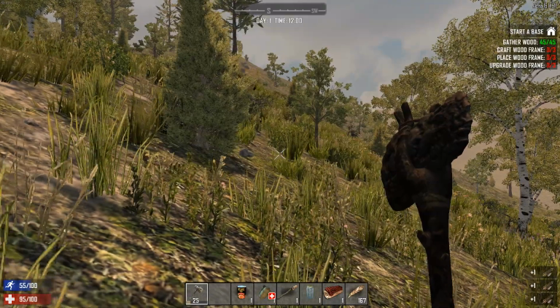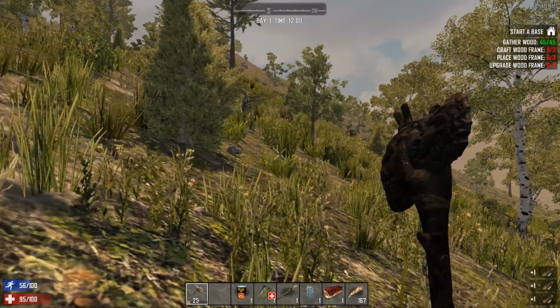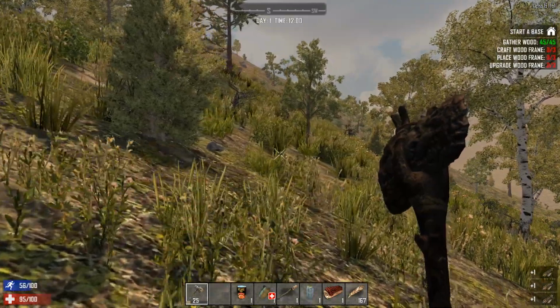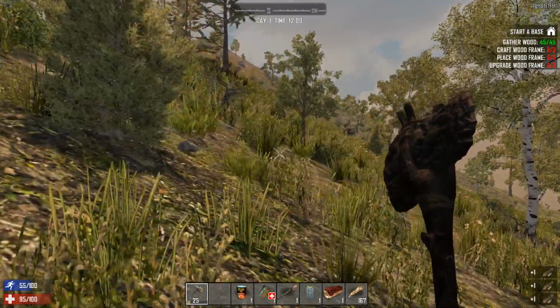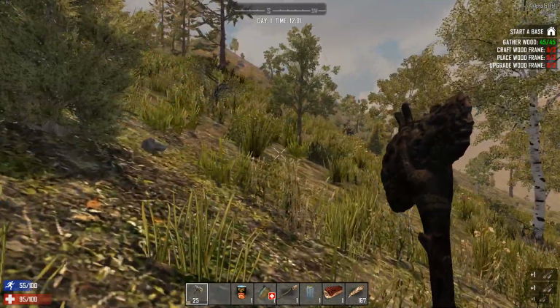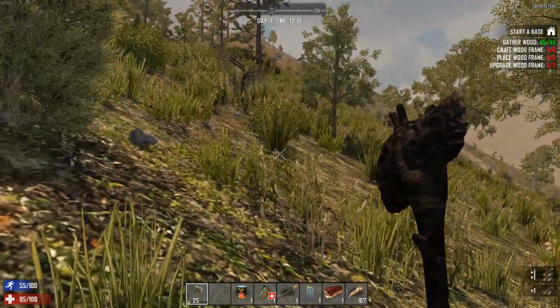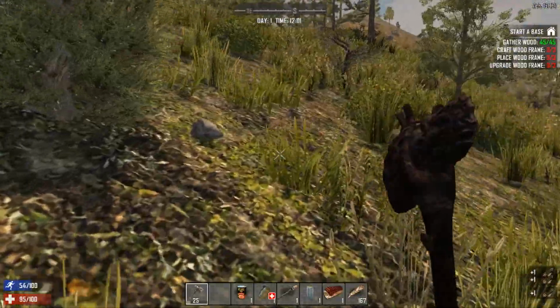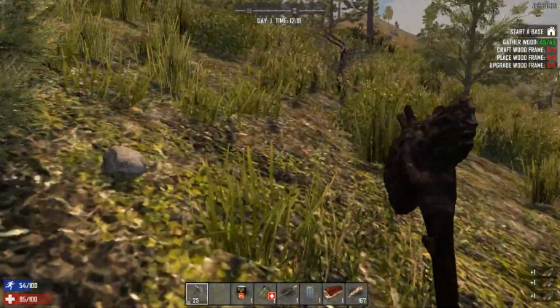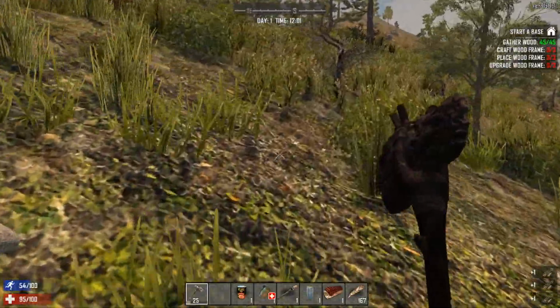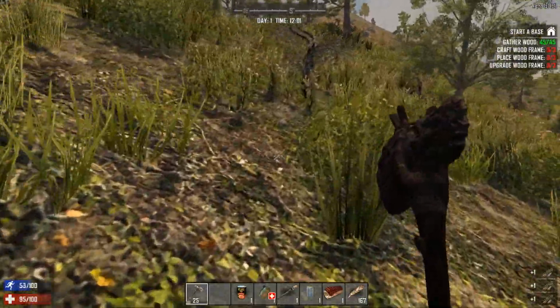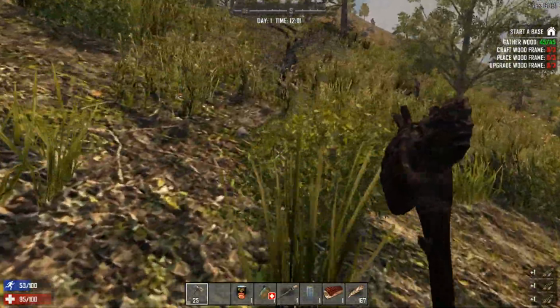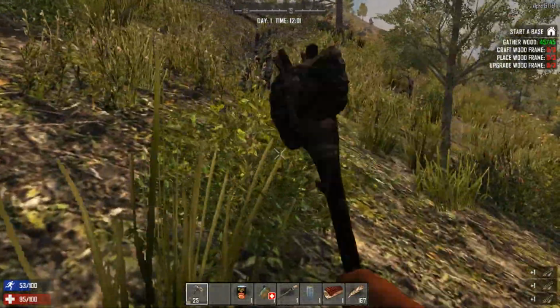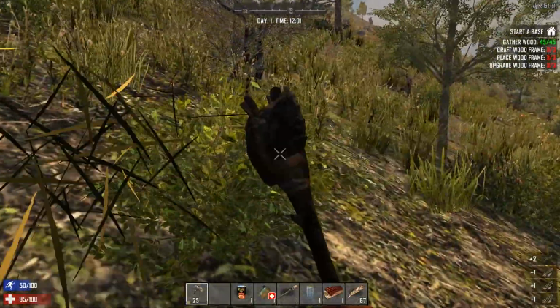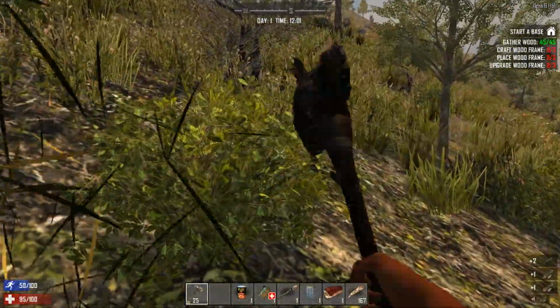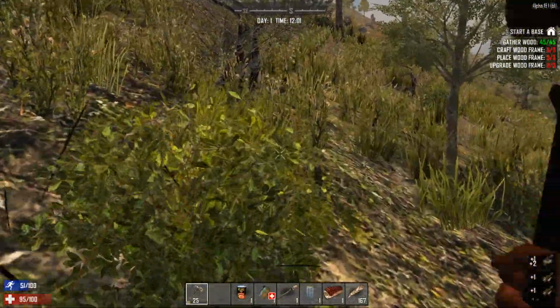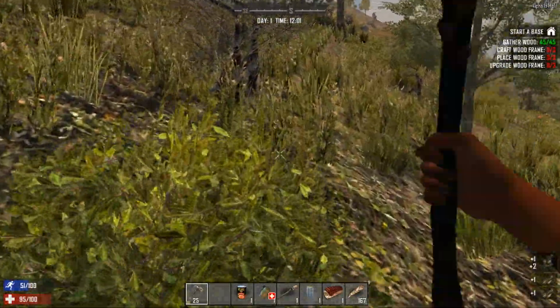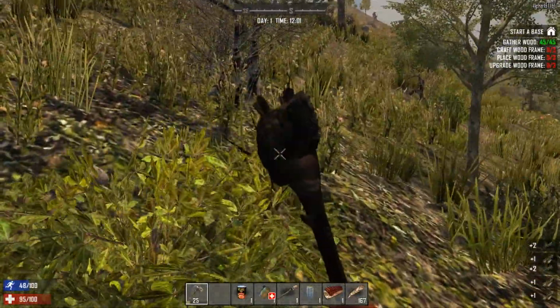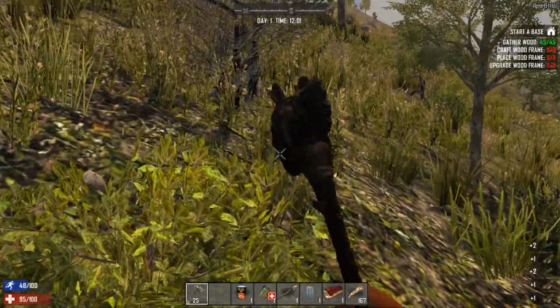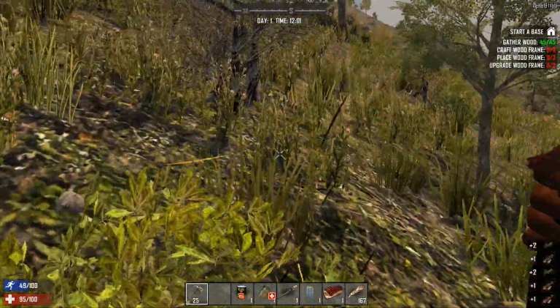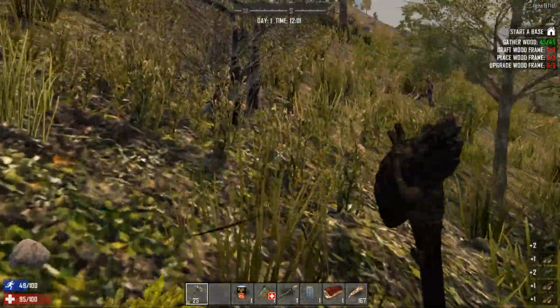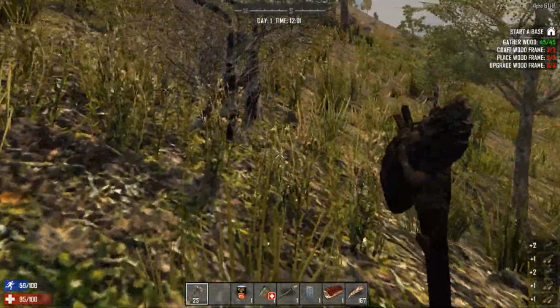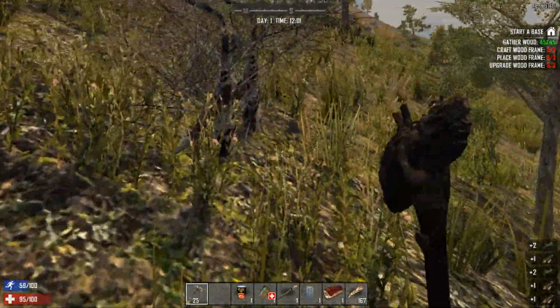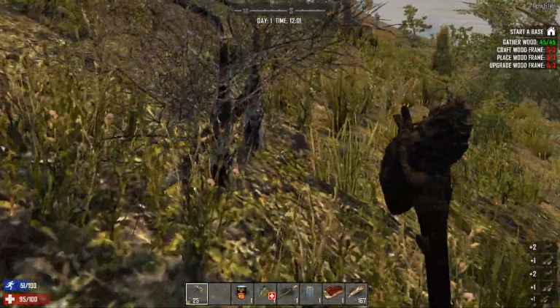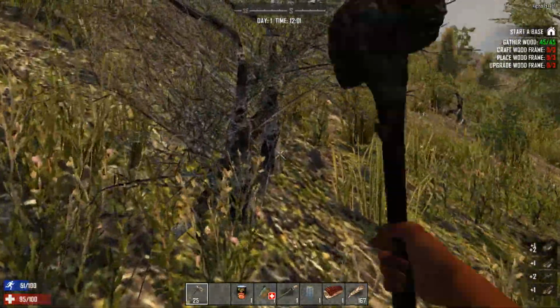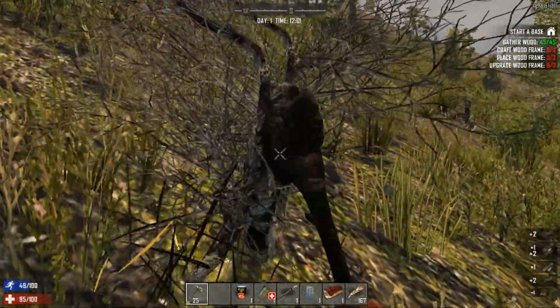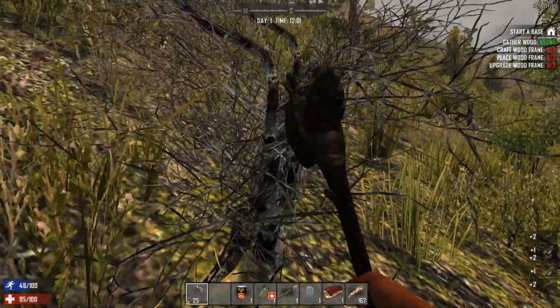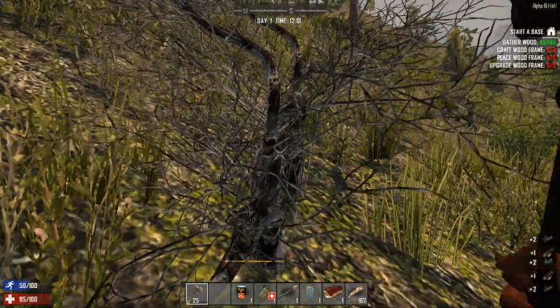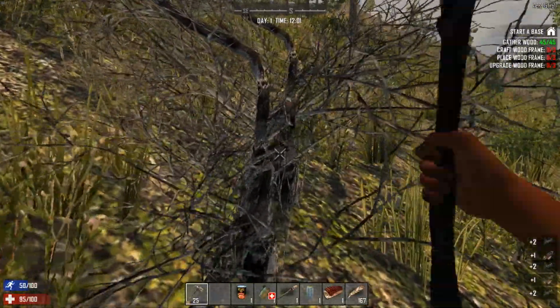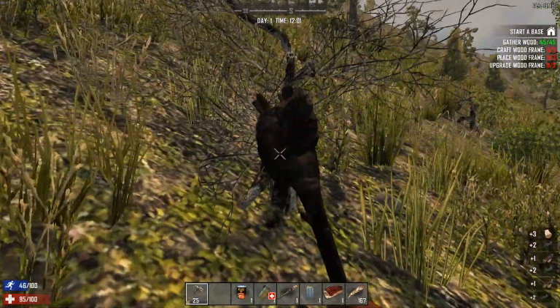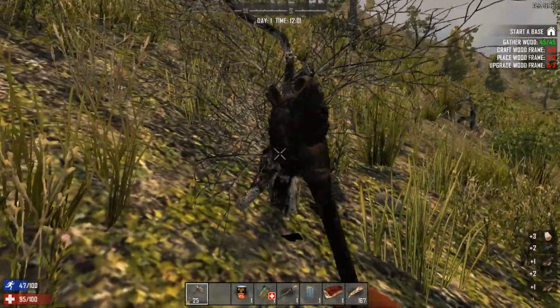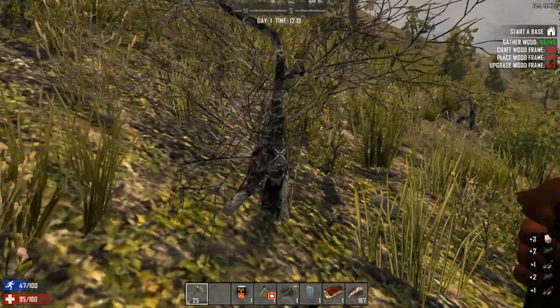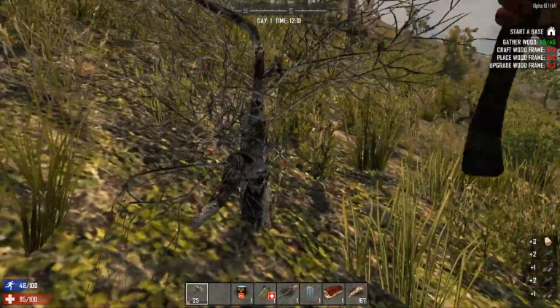So how many resources have we got? 64 stone. Should we head up? I kind of want to wait until my arm is finished to head up that road.